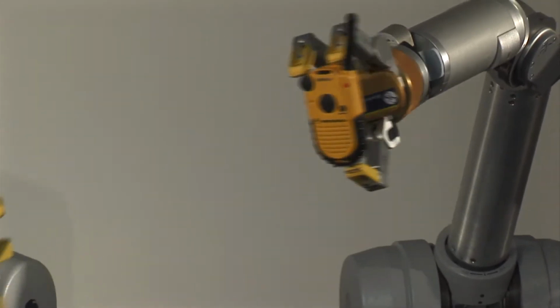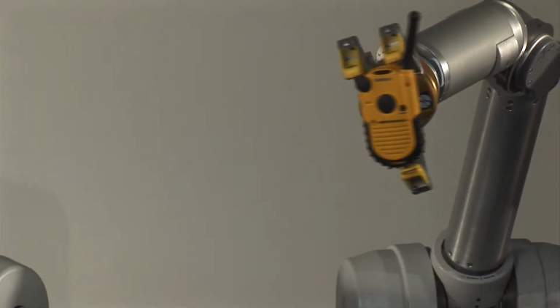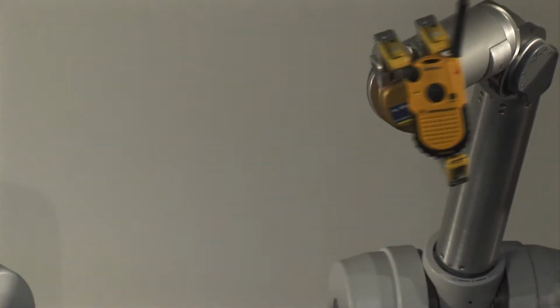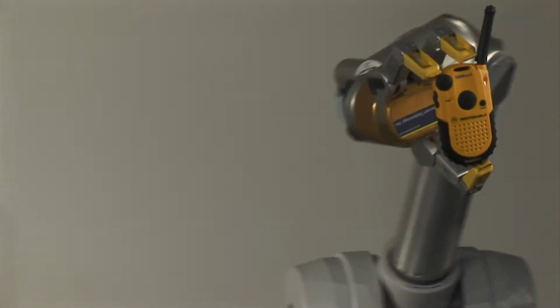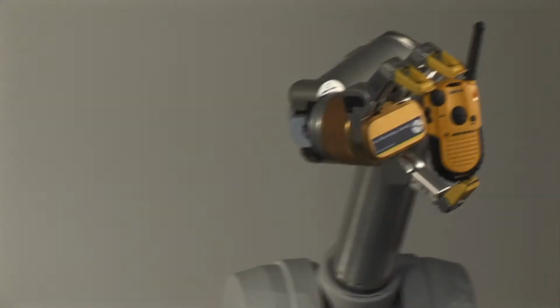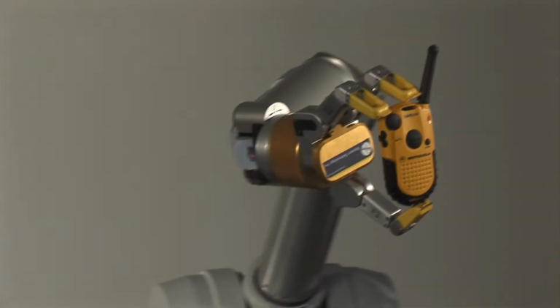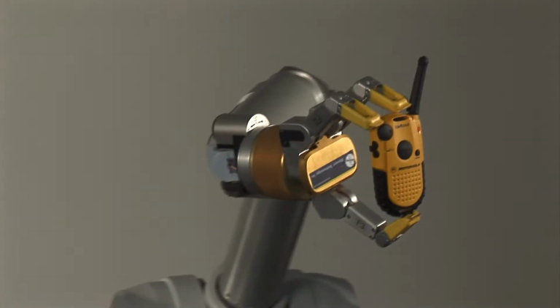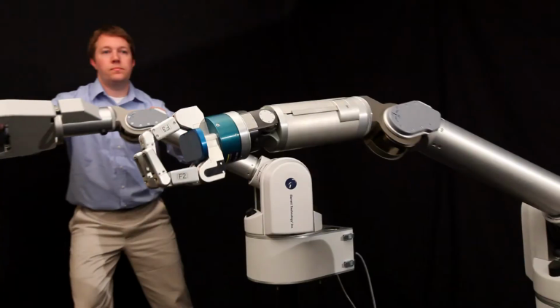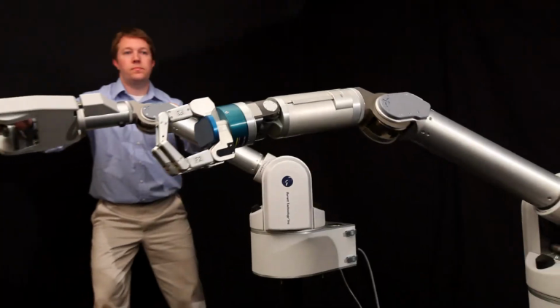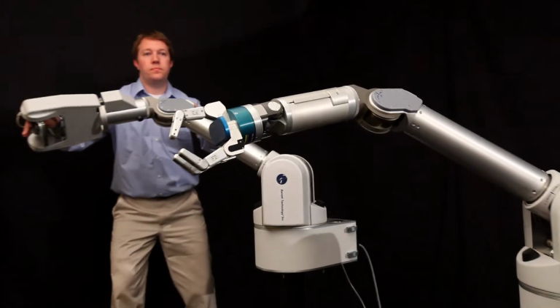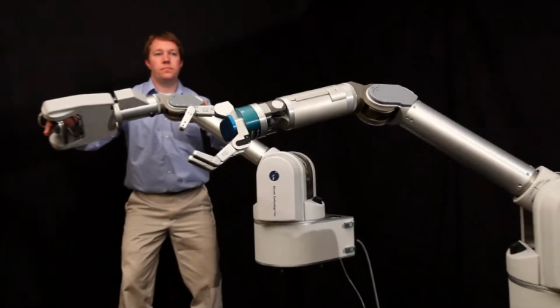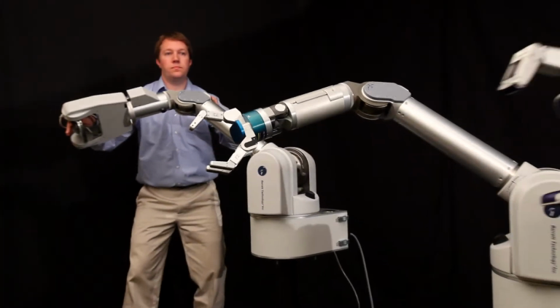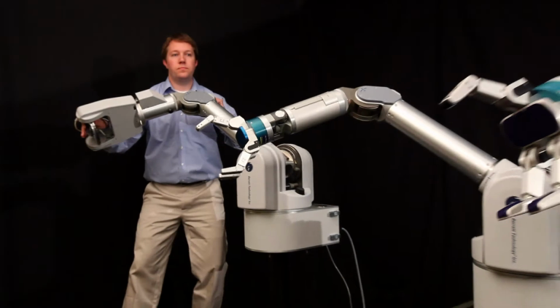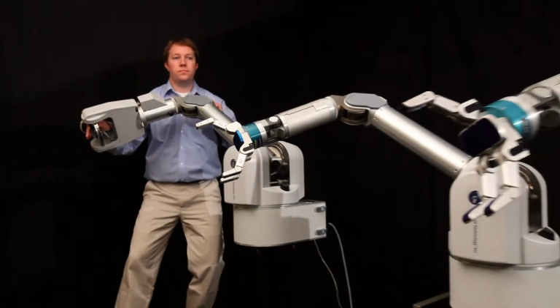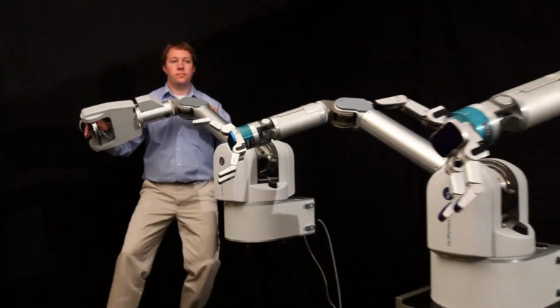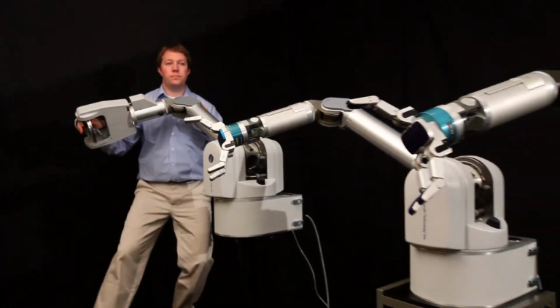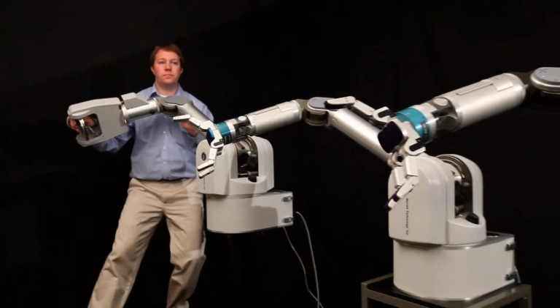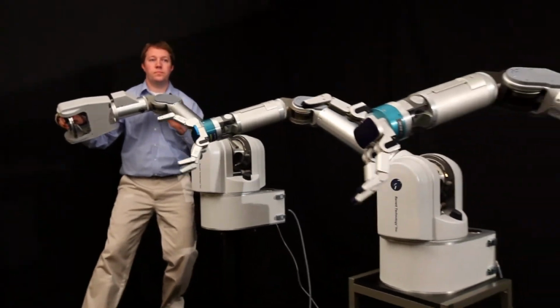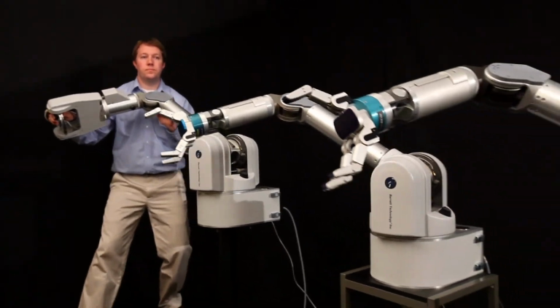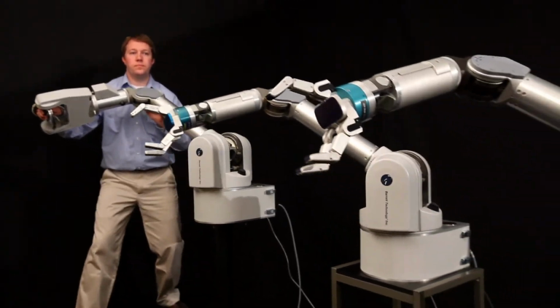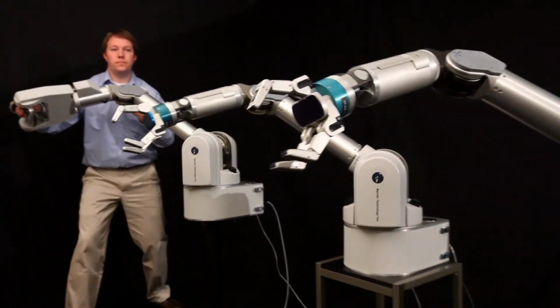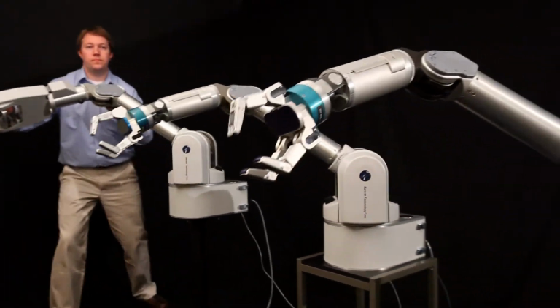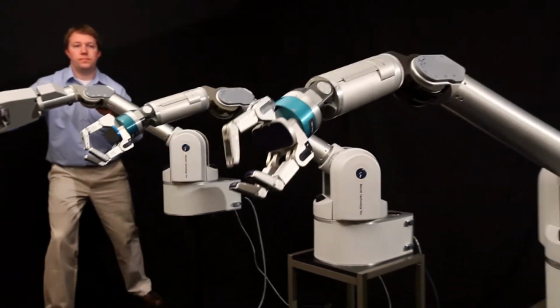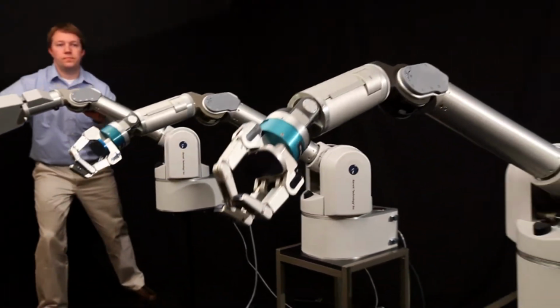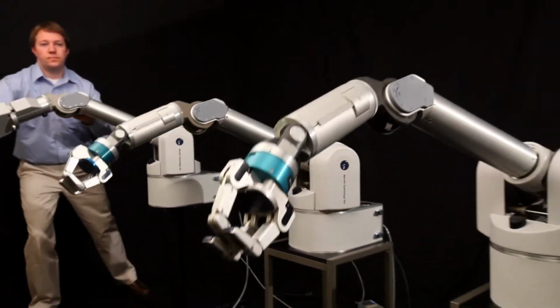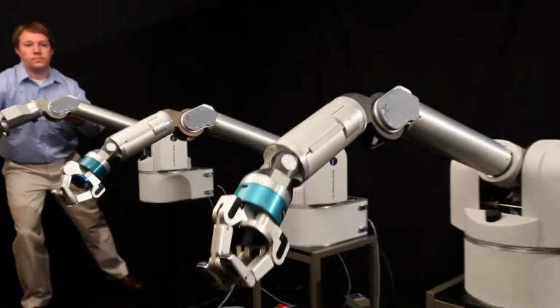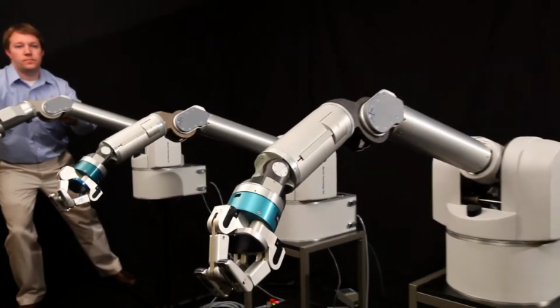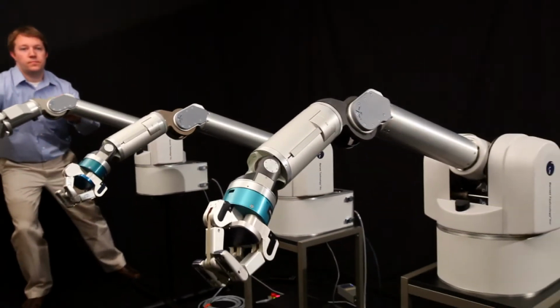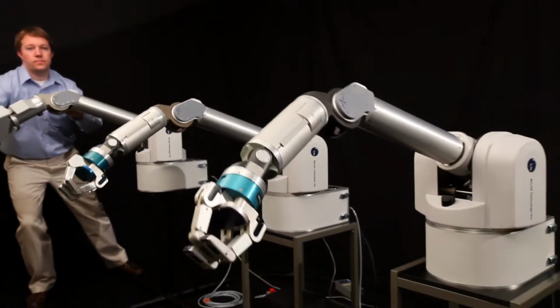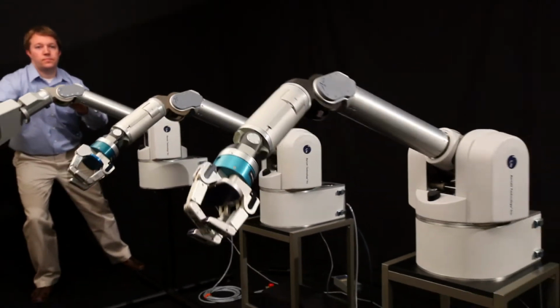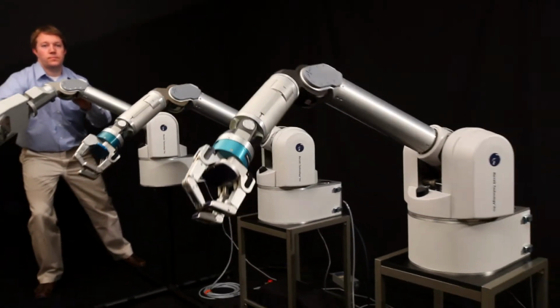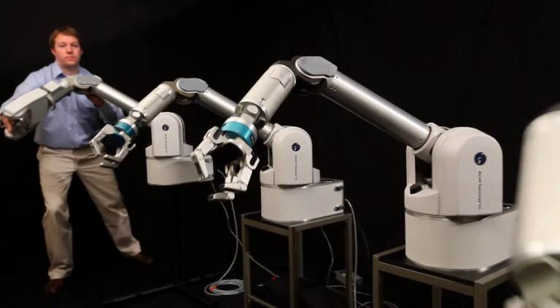And as a teleoperator, a single WAM can control multiple target arms.